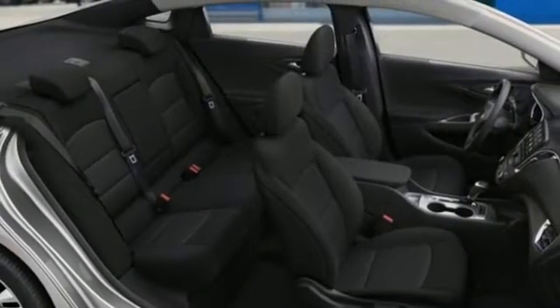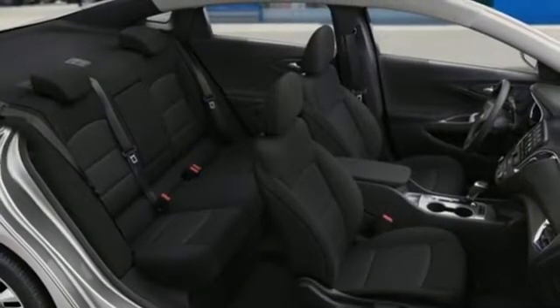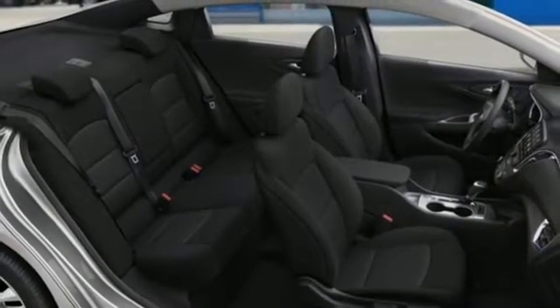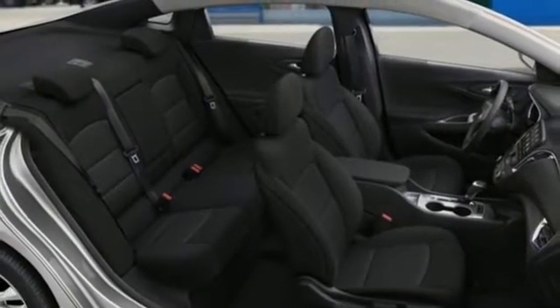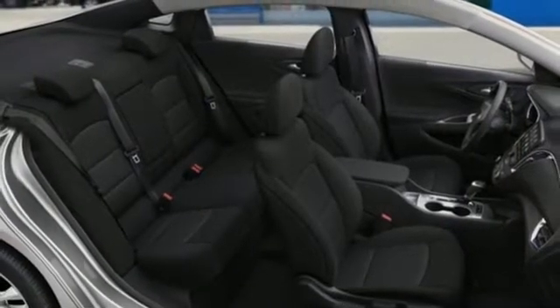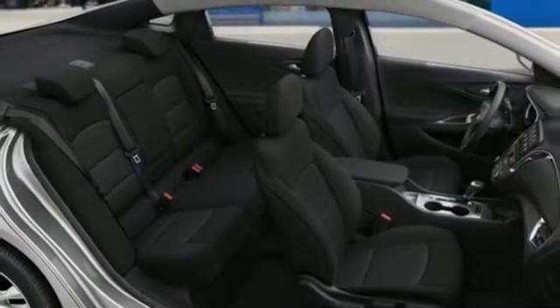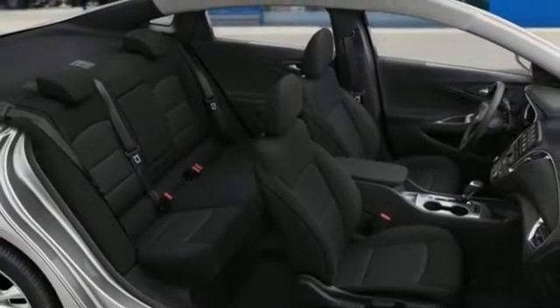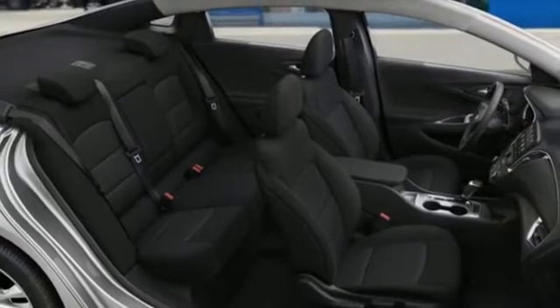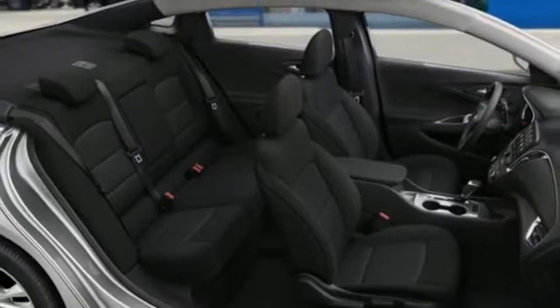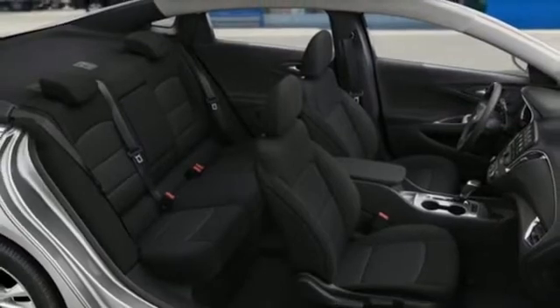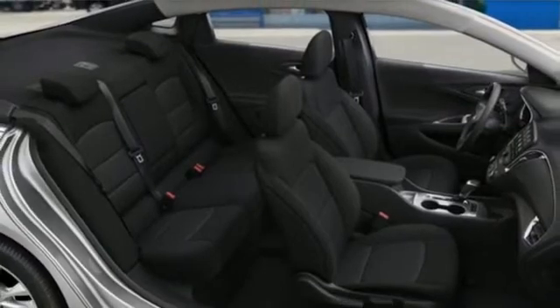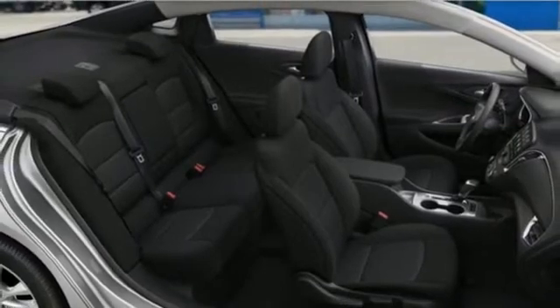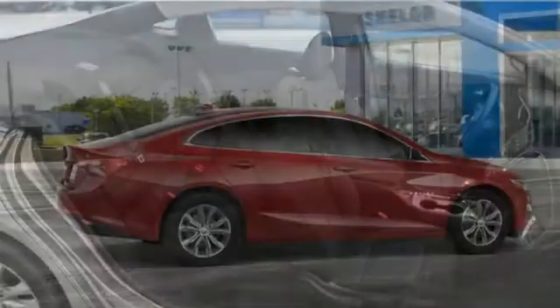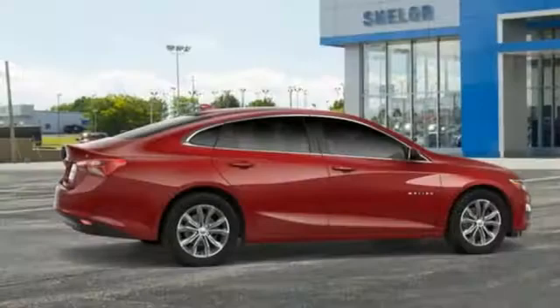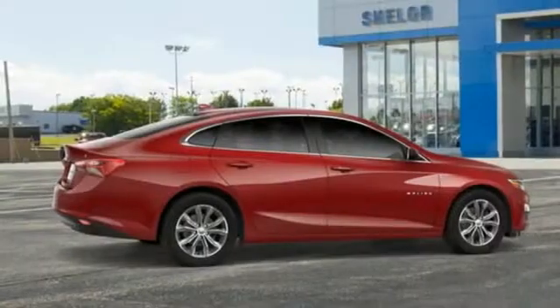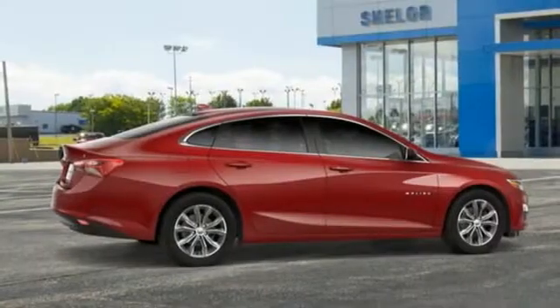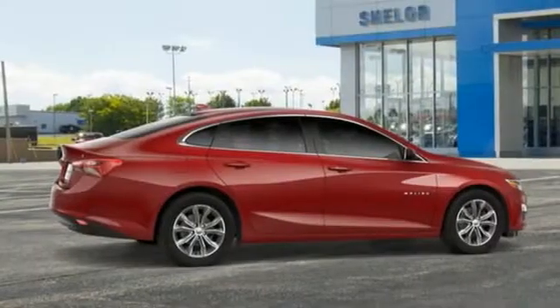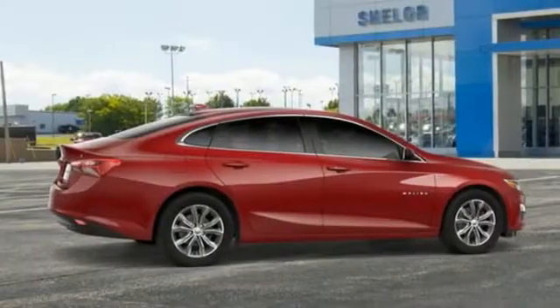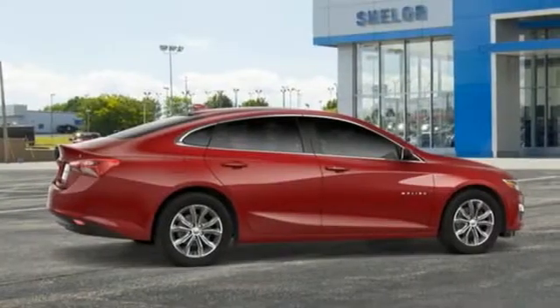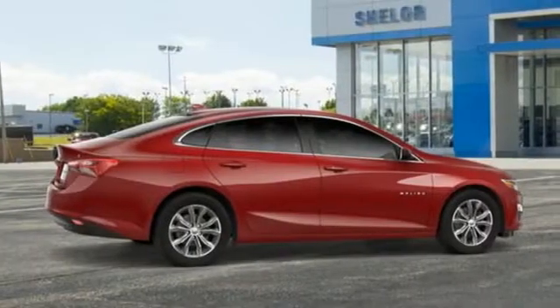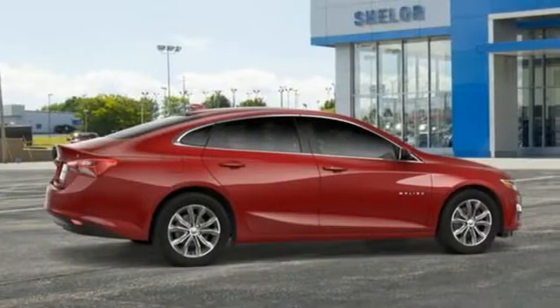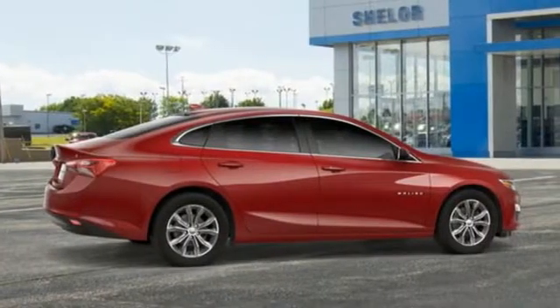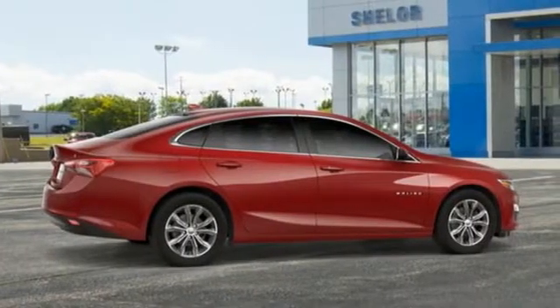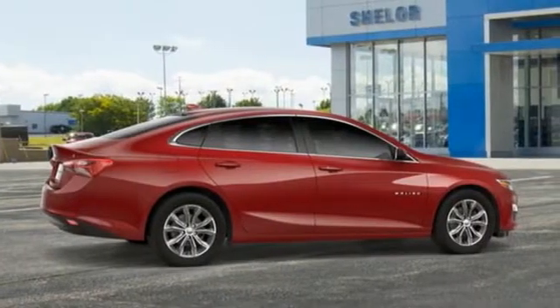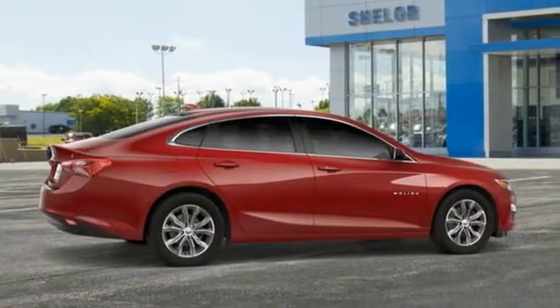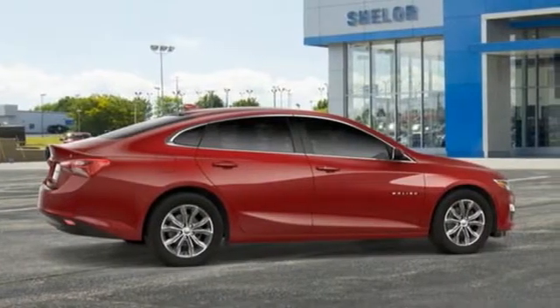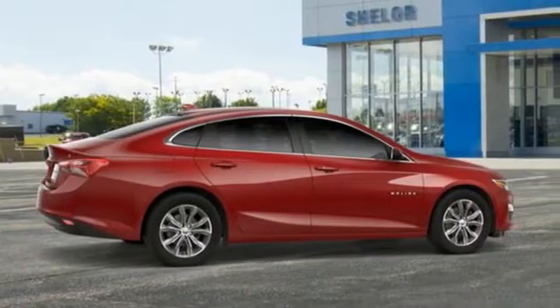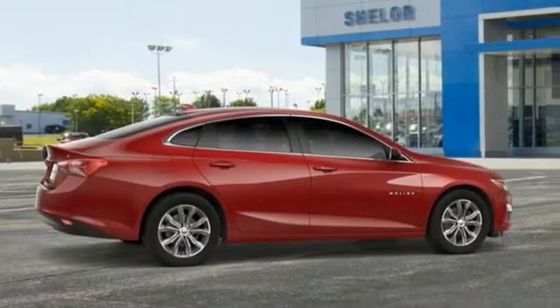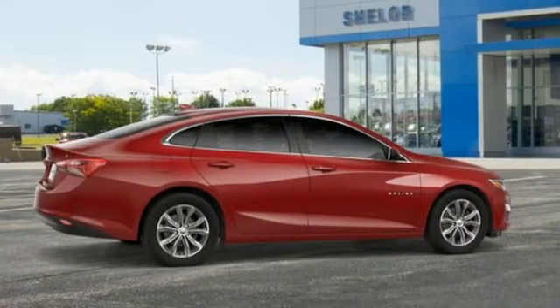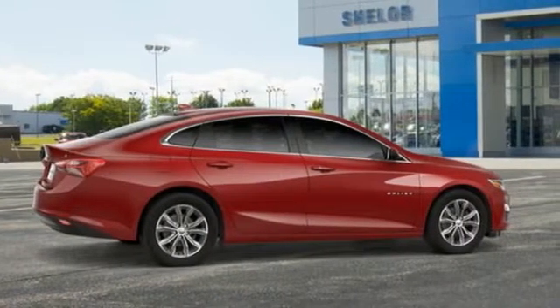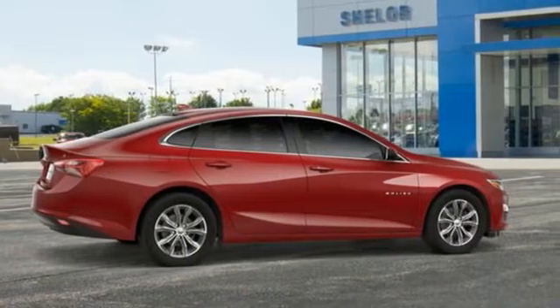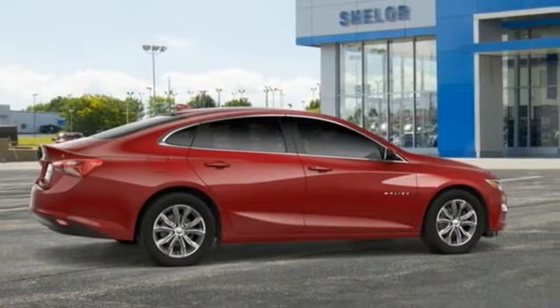Performance, value, durability — Chevy. Driving is believing. Test drive it today.